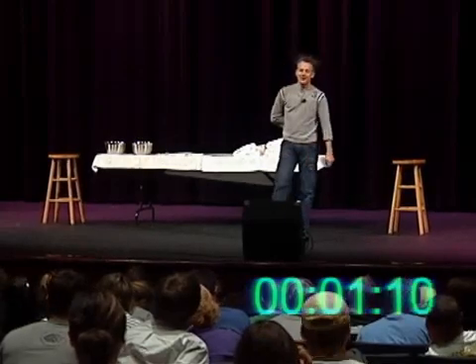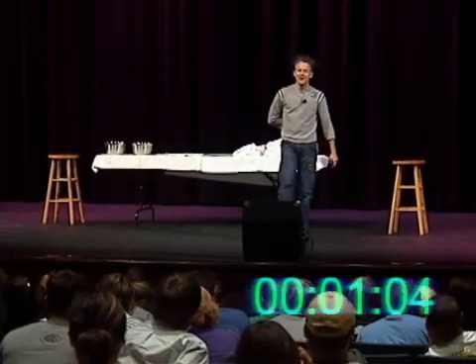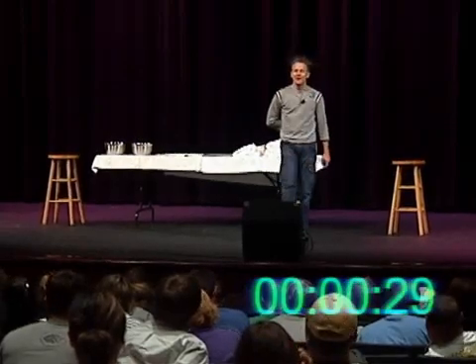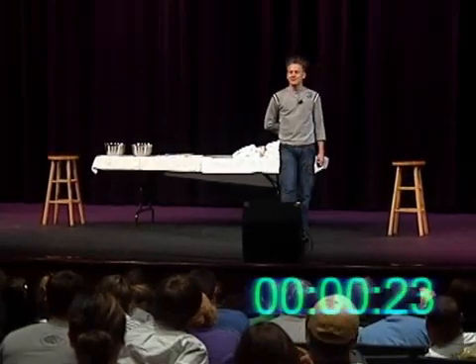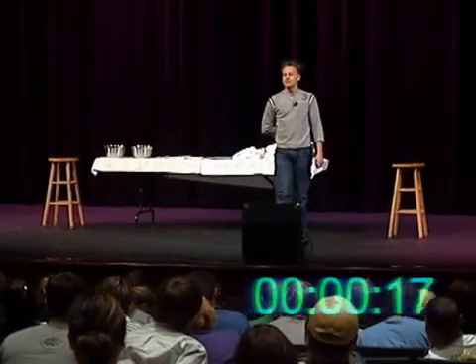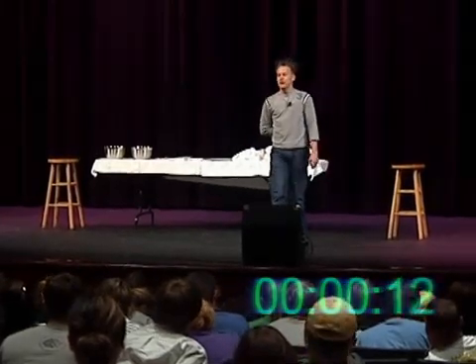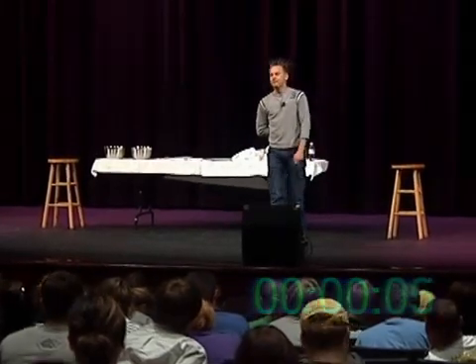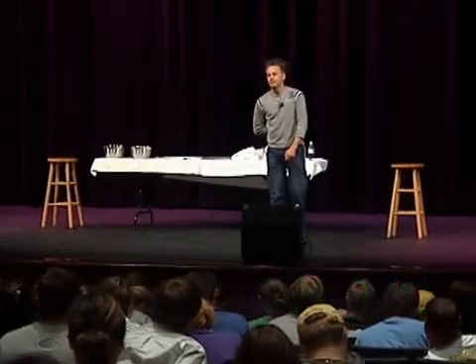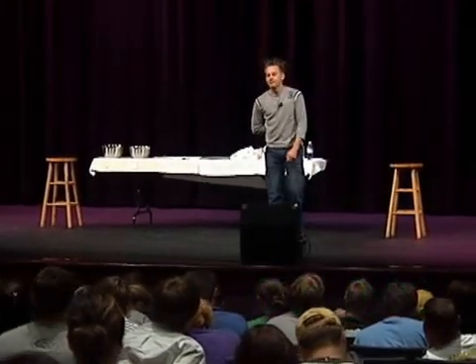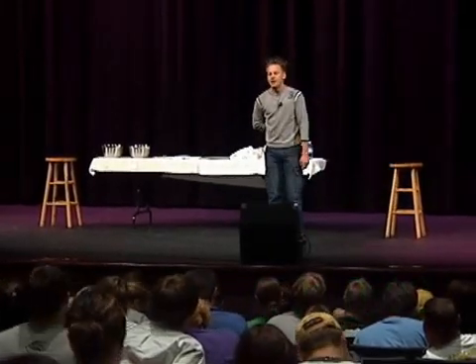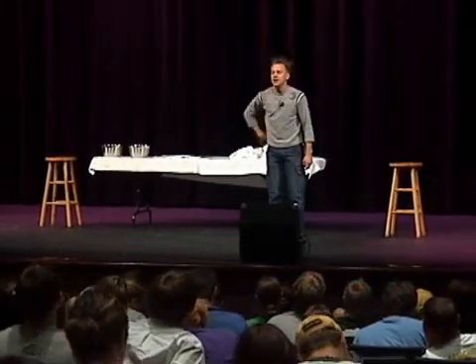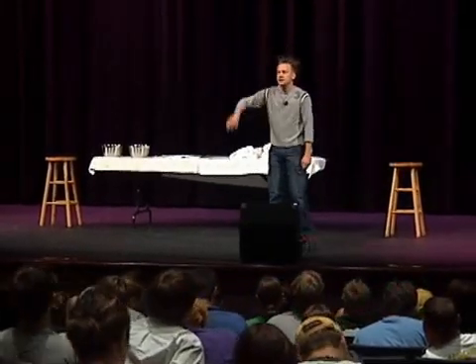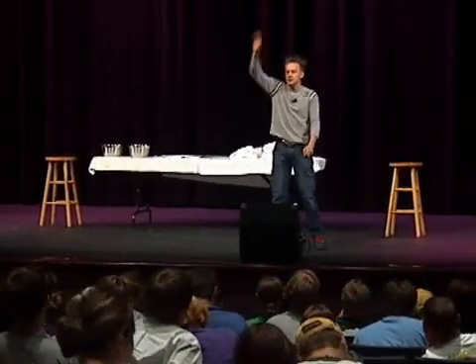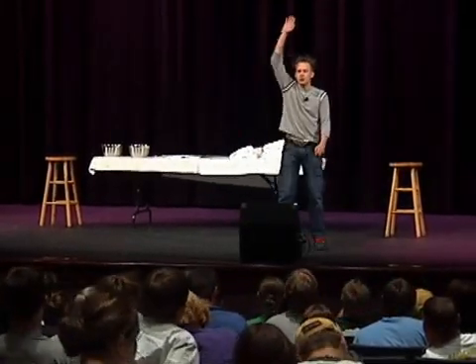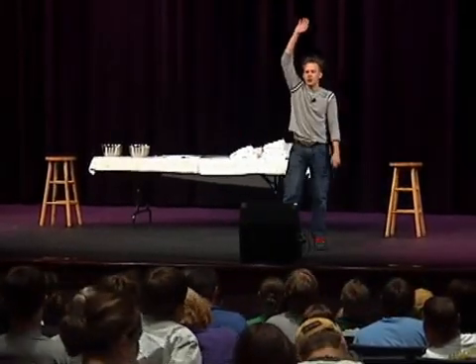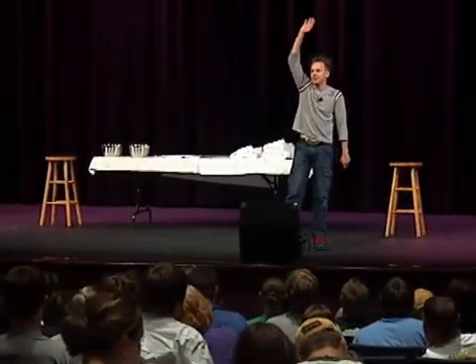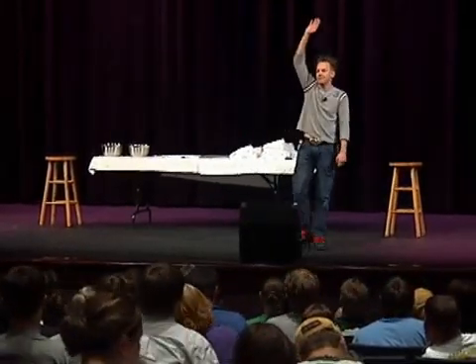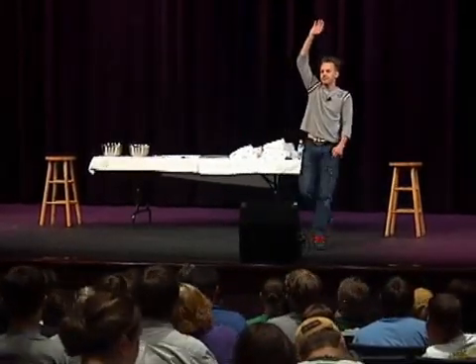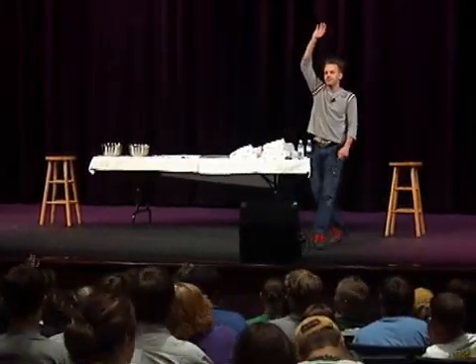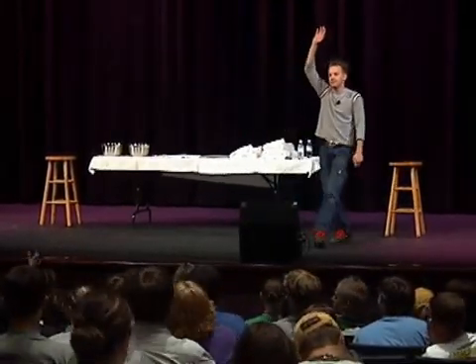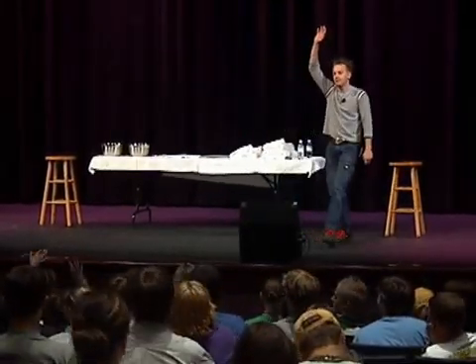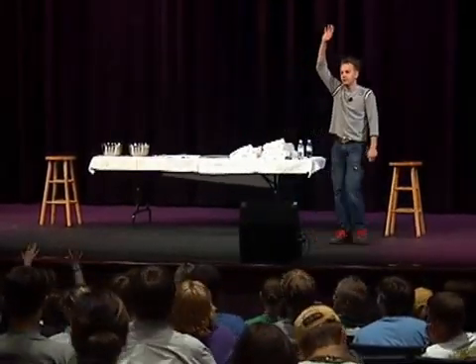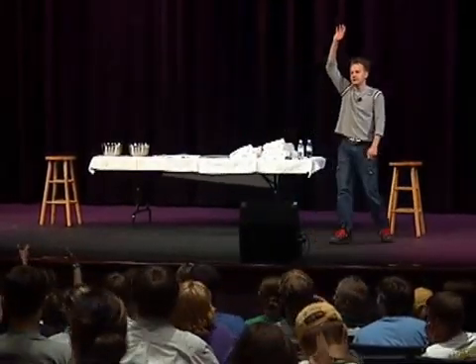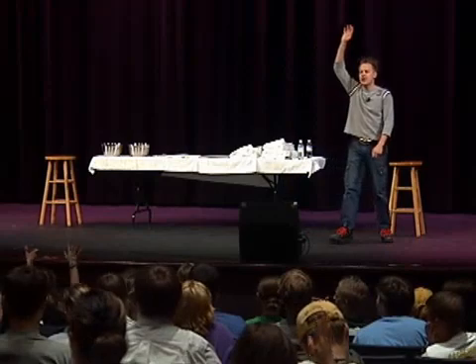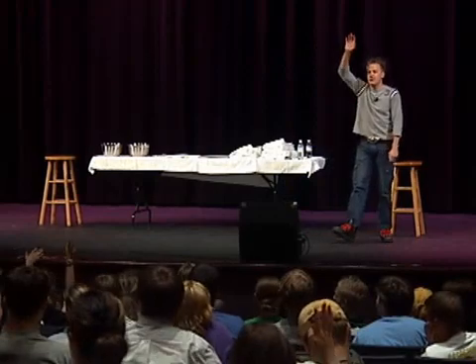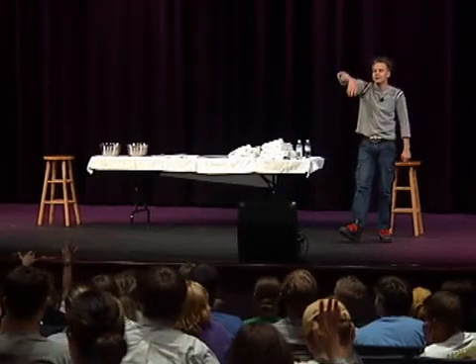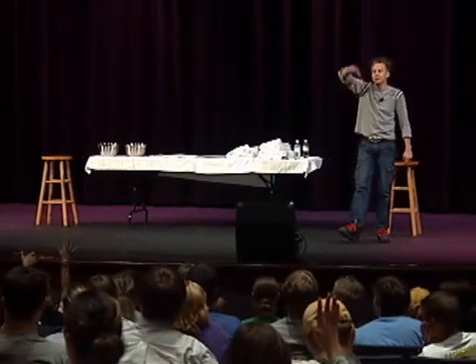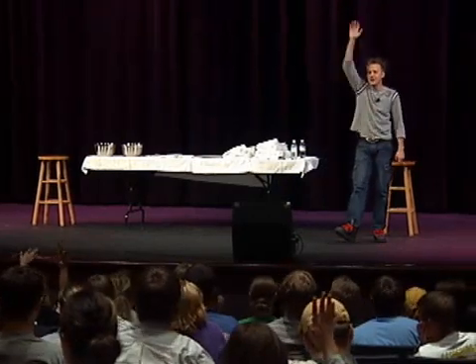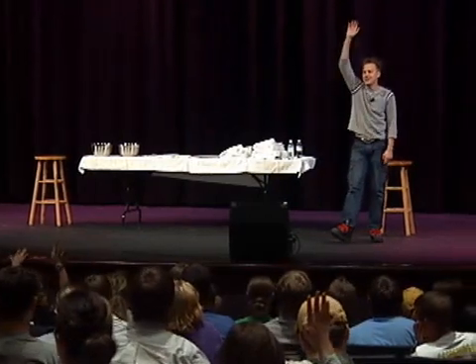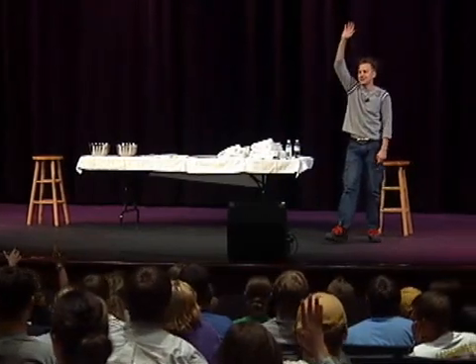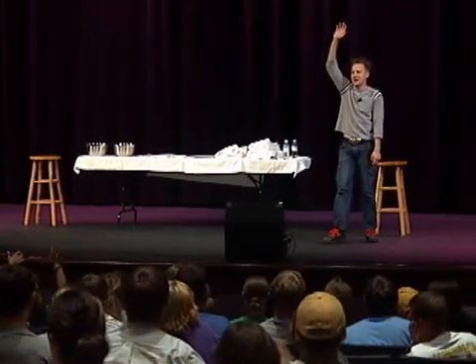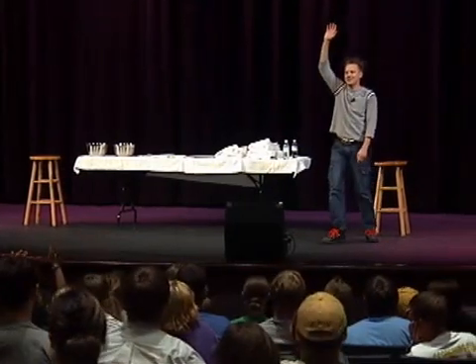All right, time's up. How many guys think you did pretty good? A few? How many guys wish you had a second chance?